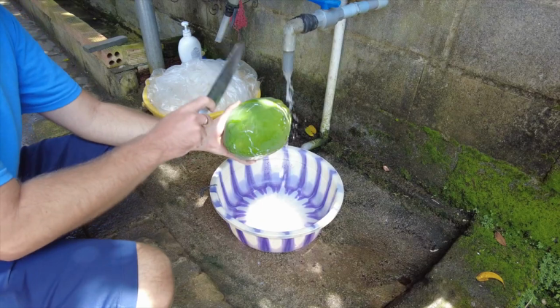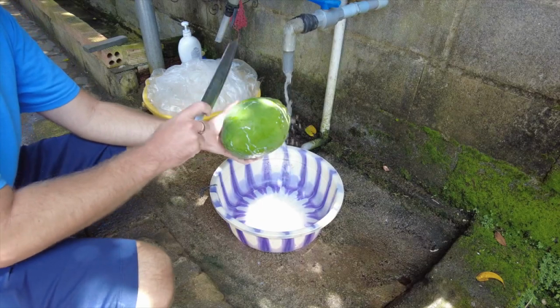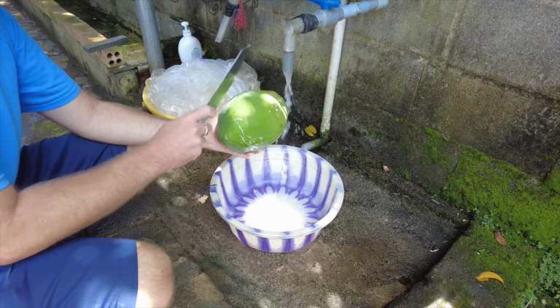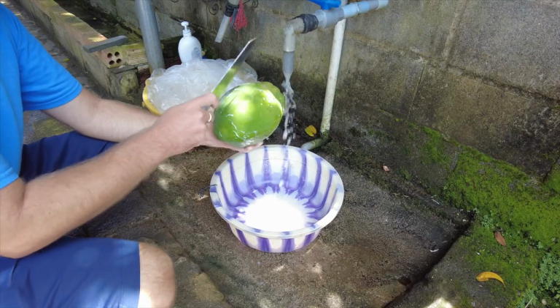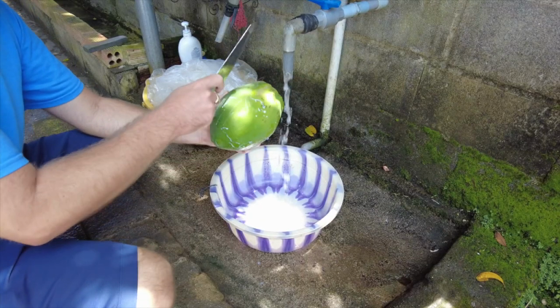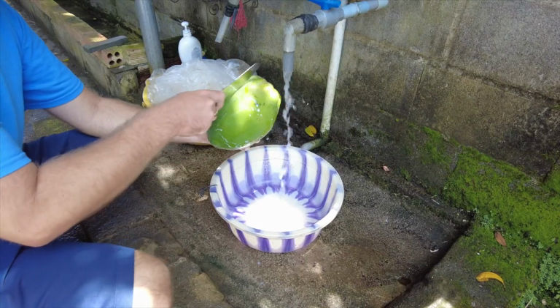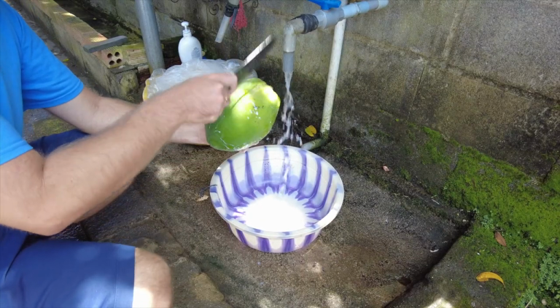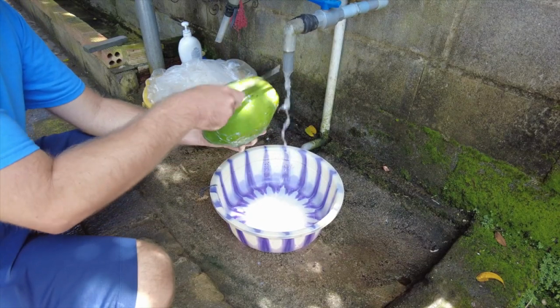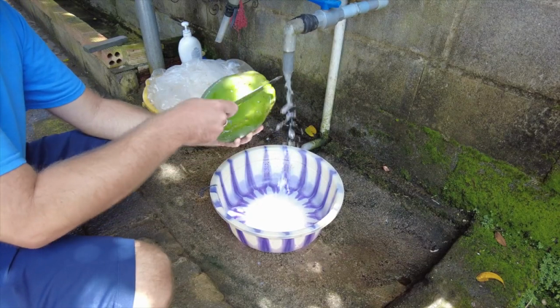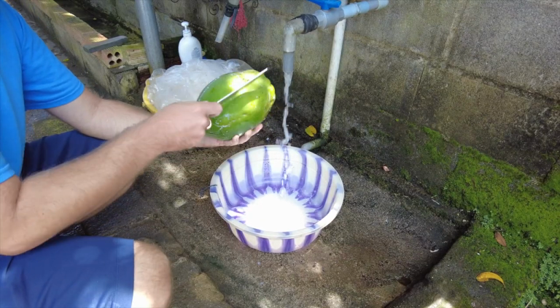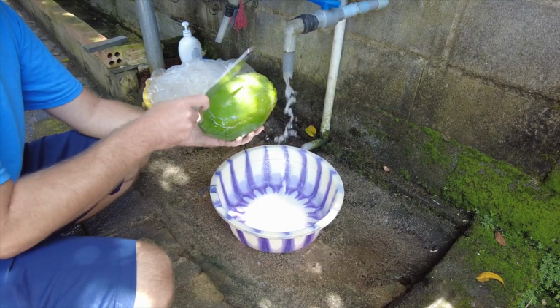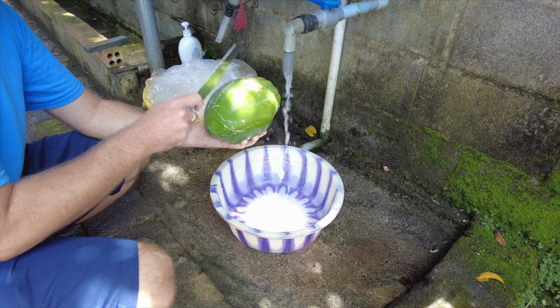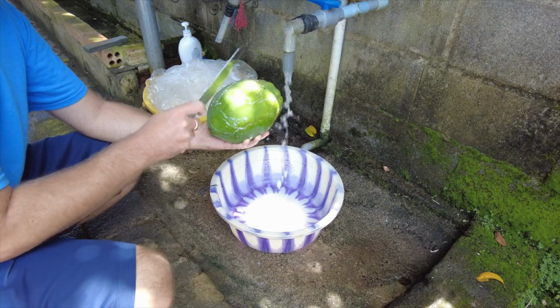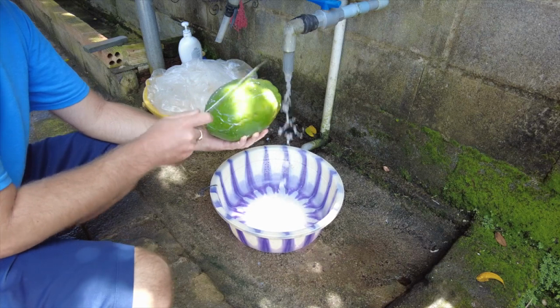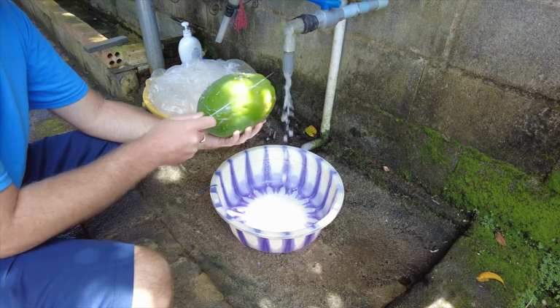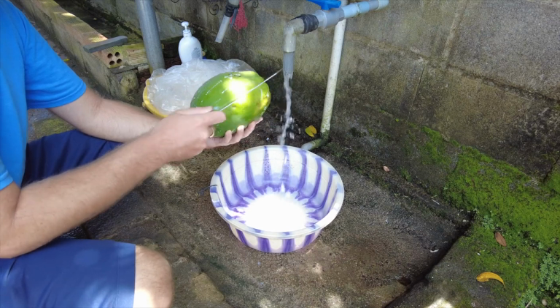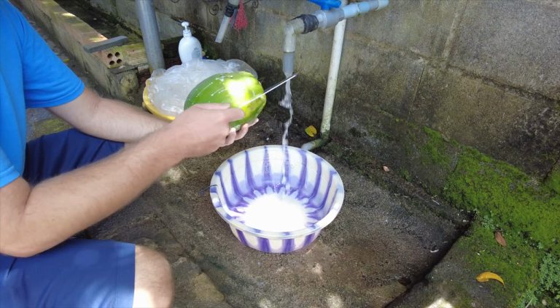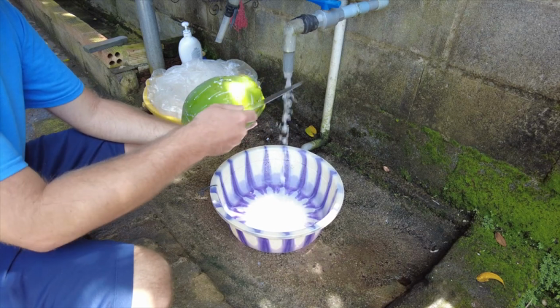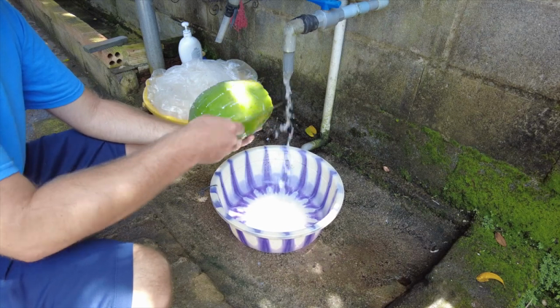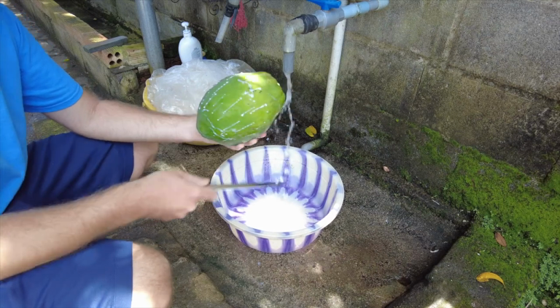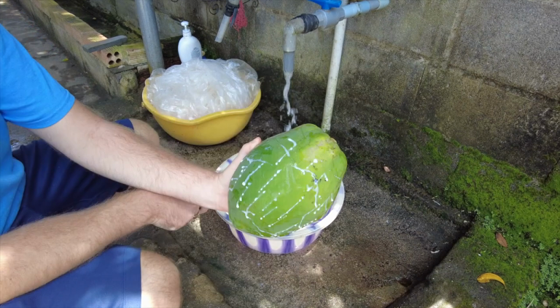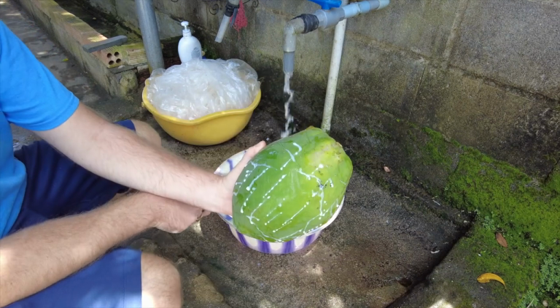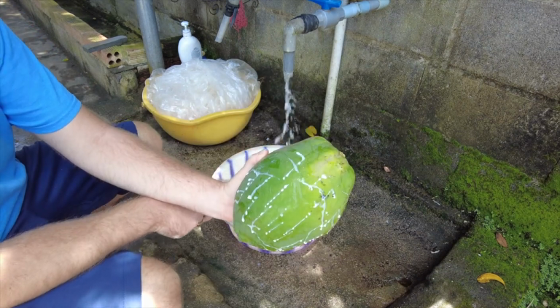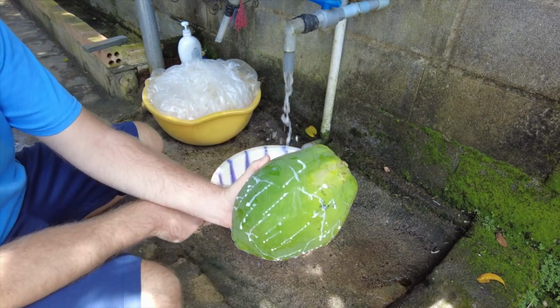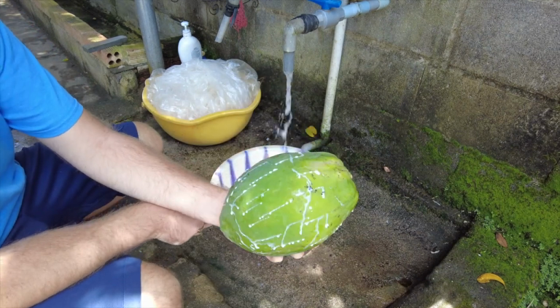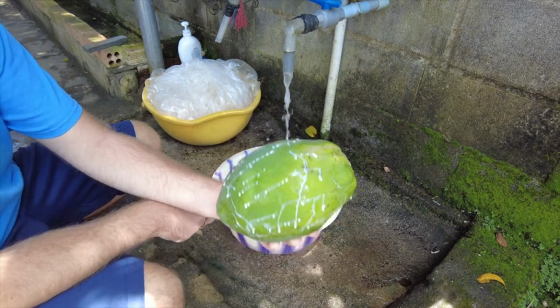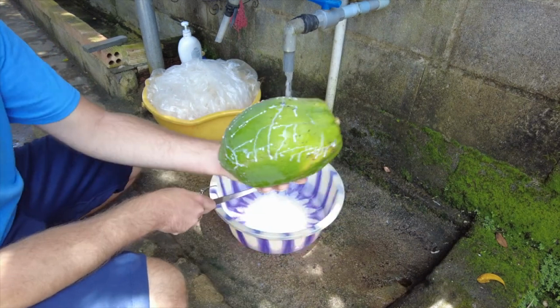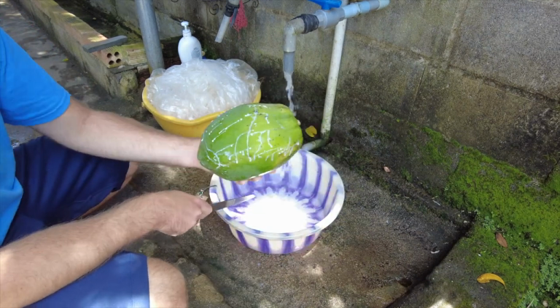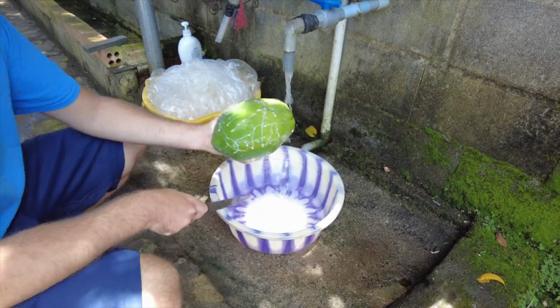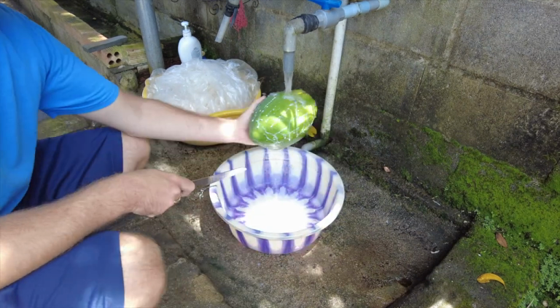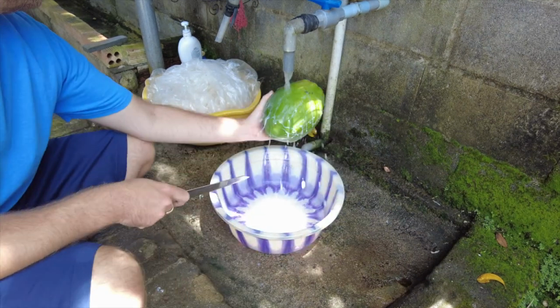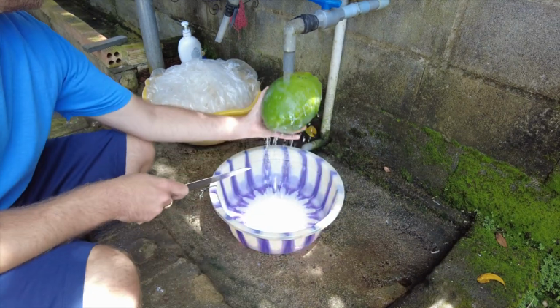I'm just going to tap the papaya with a knife all over, not too deep, just to puncture the skin, and then that's going to release all the sap, and I'll let it soak in this water to bring that out.